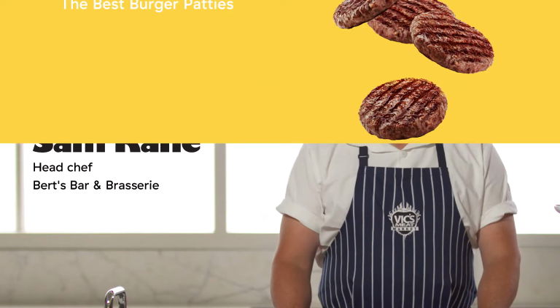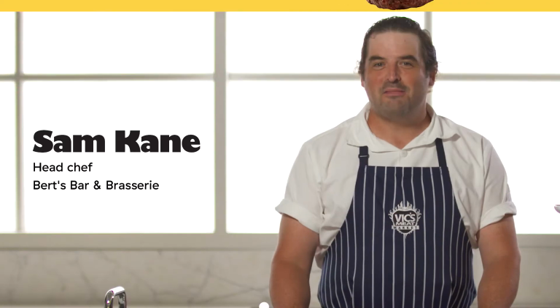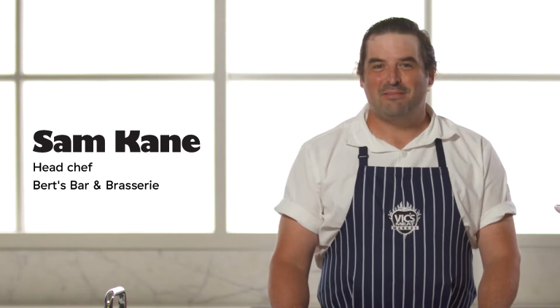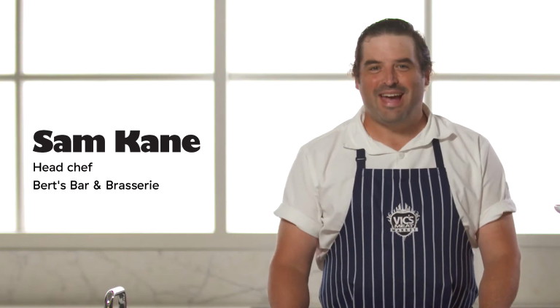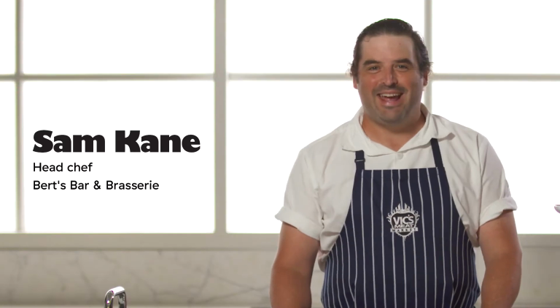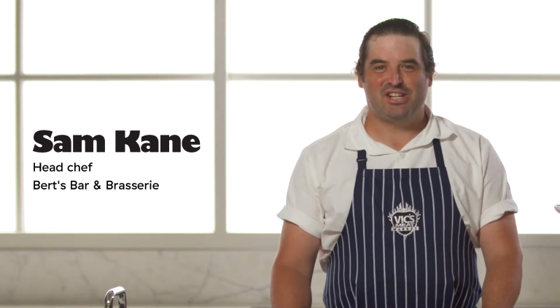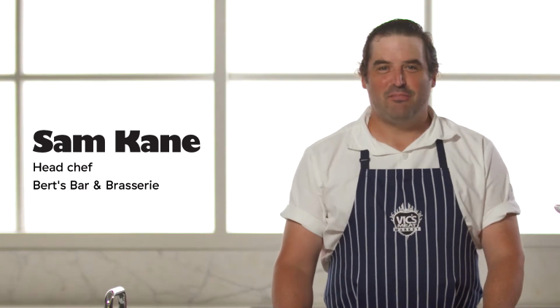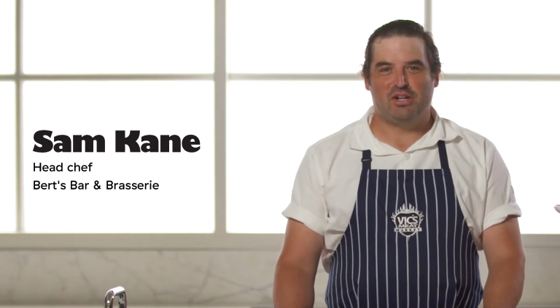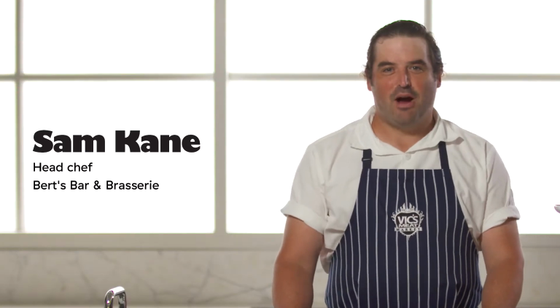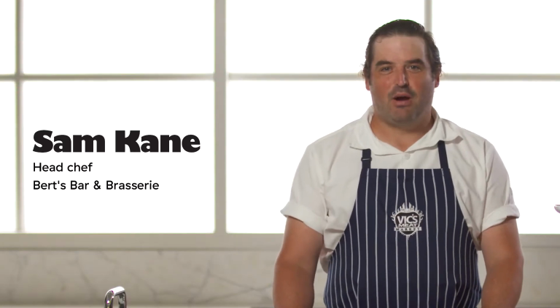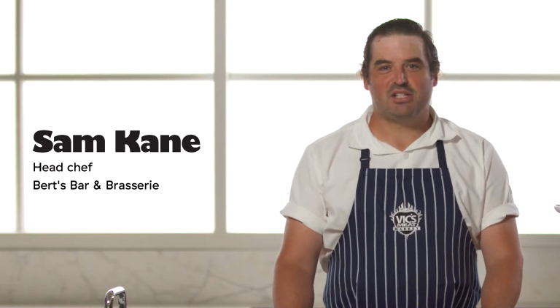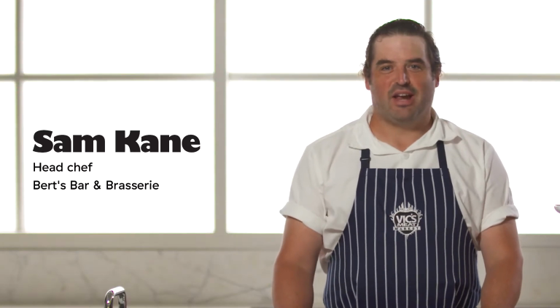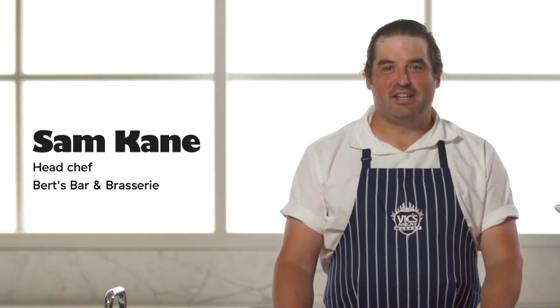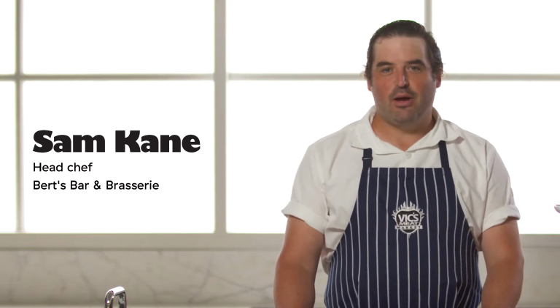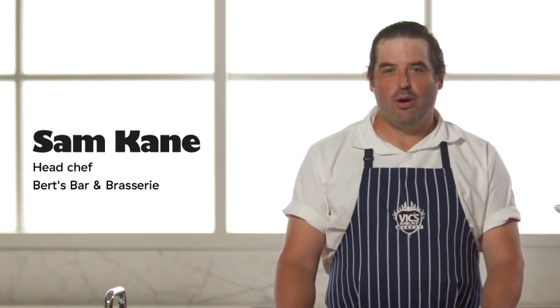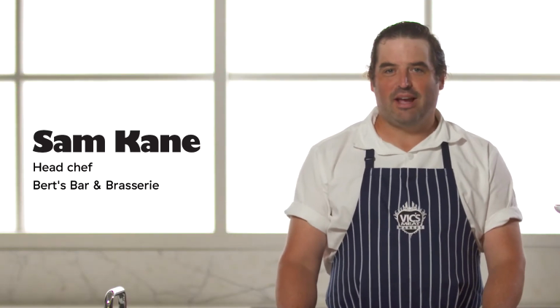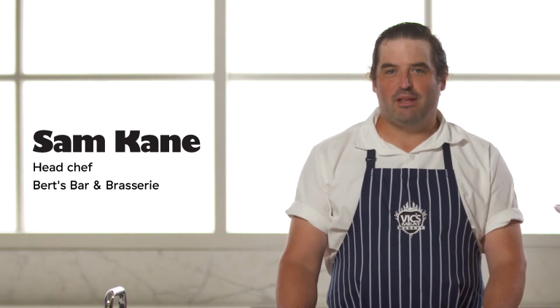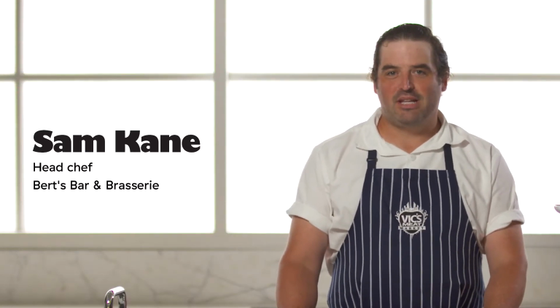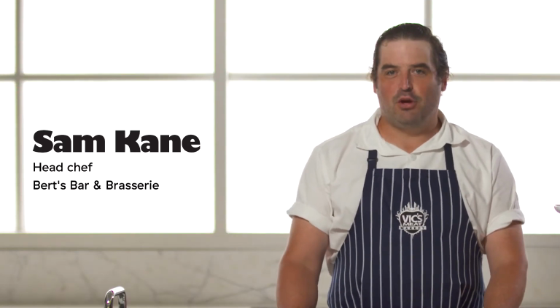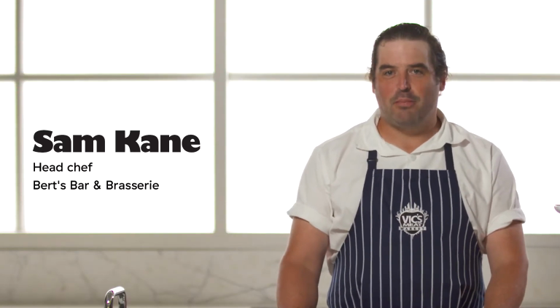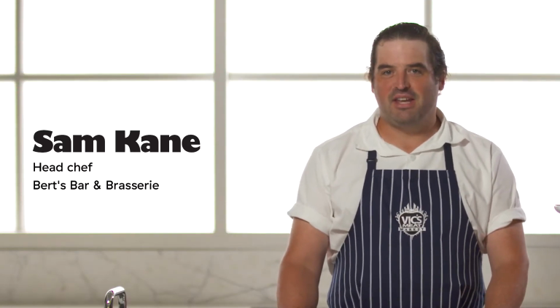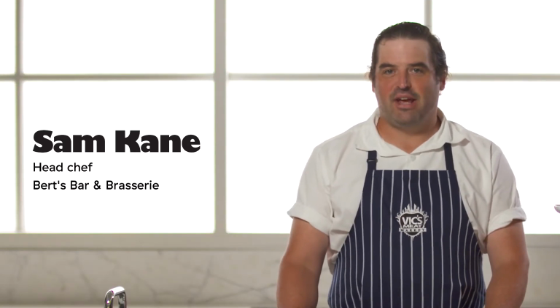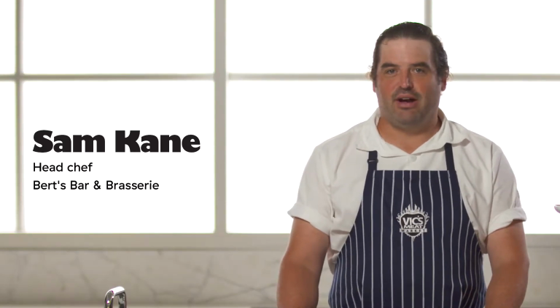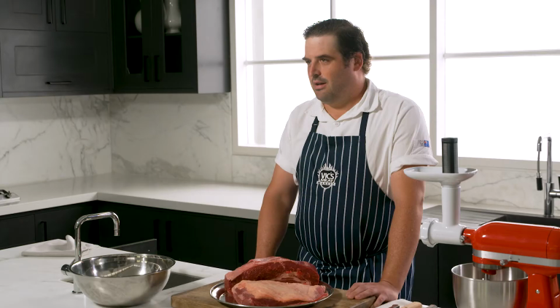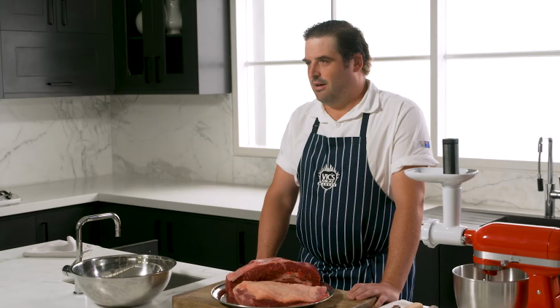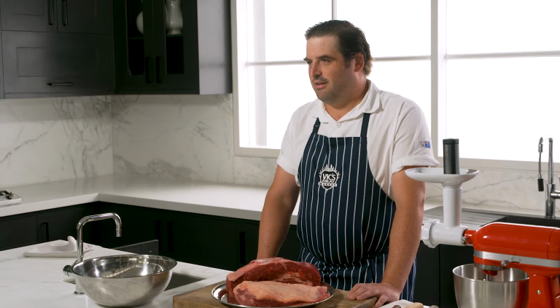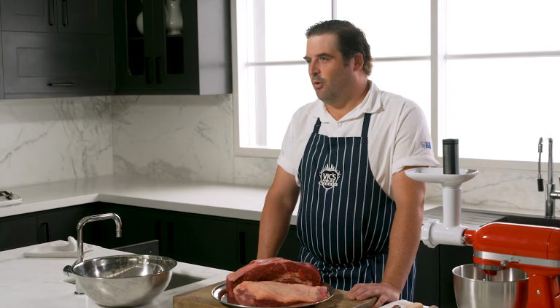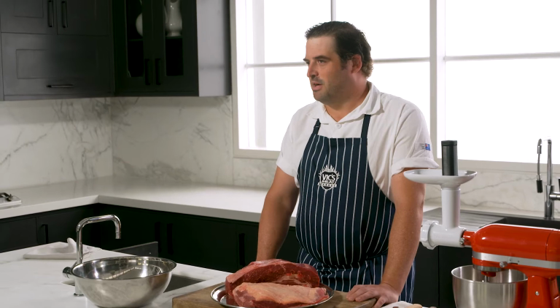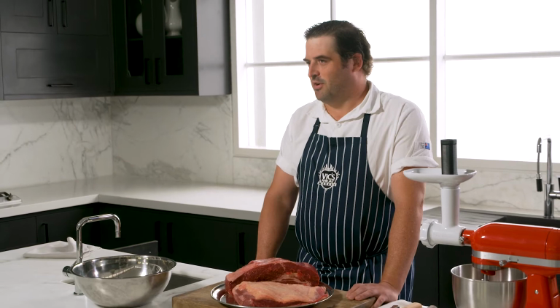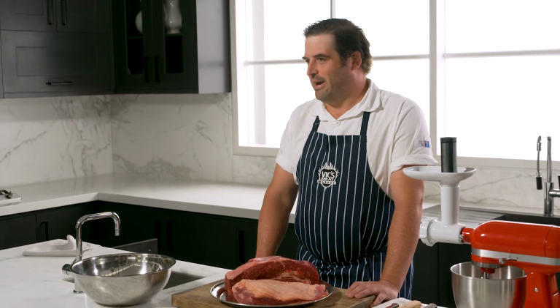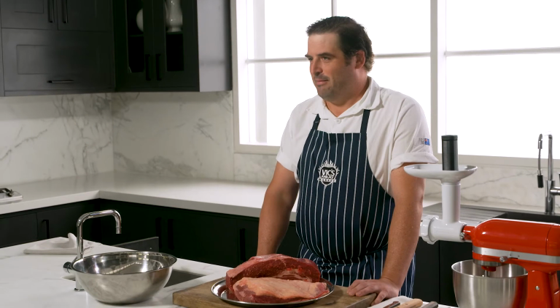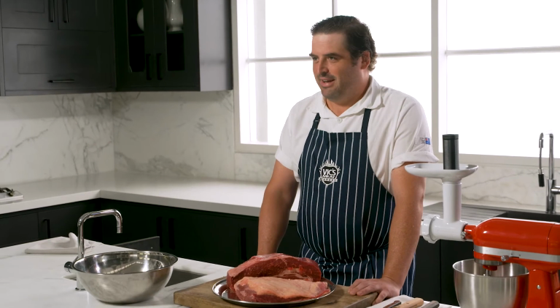I'm Sam Kane, Head Chef at Burt's Bar & Brasserie, and today we're making the best burger patties ever.